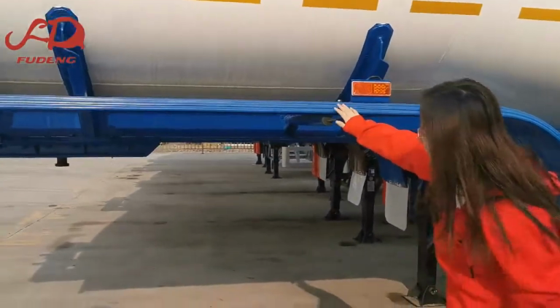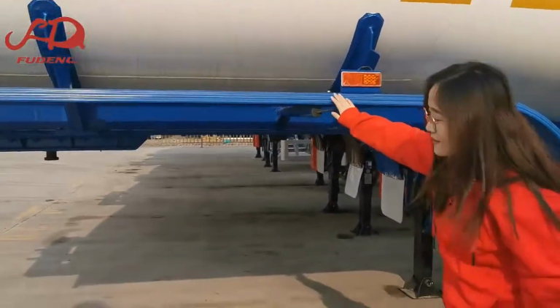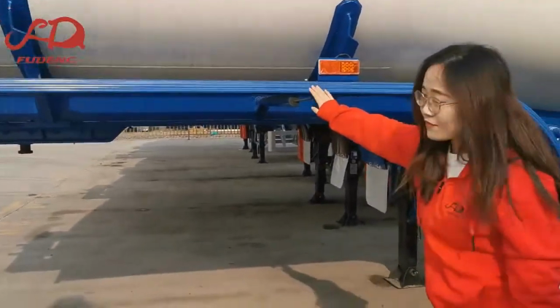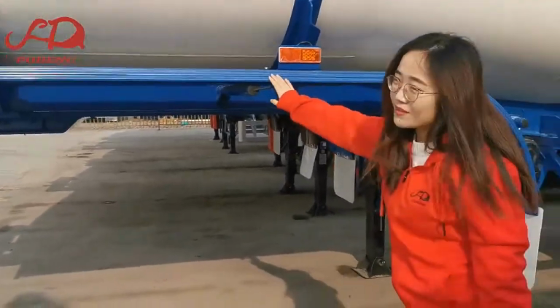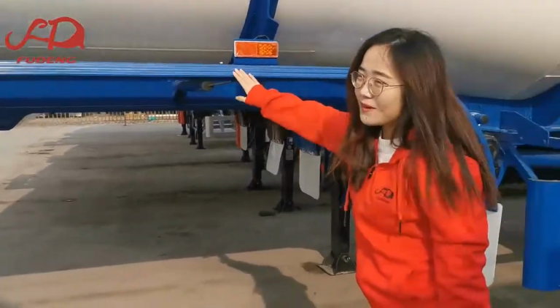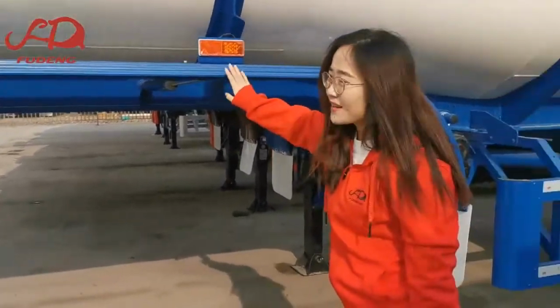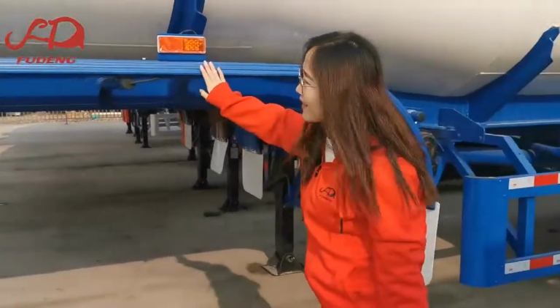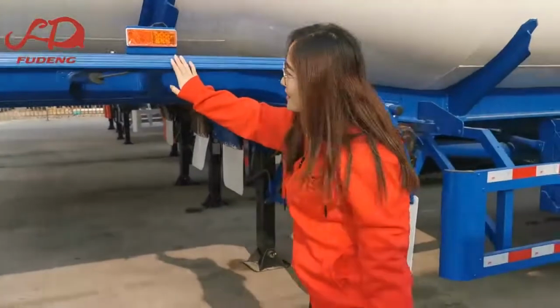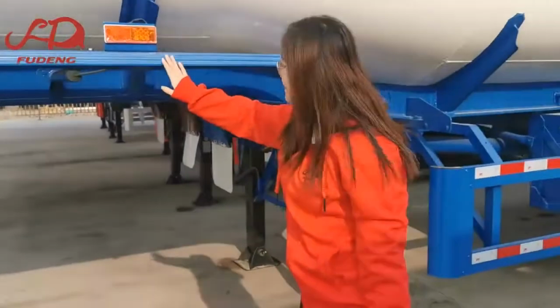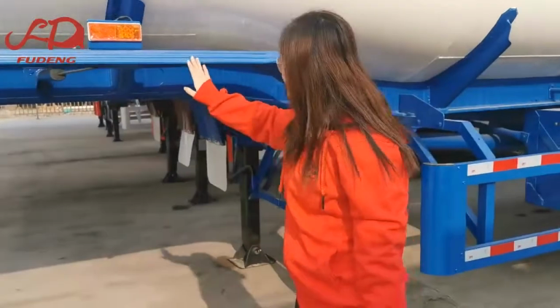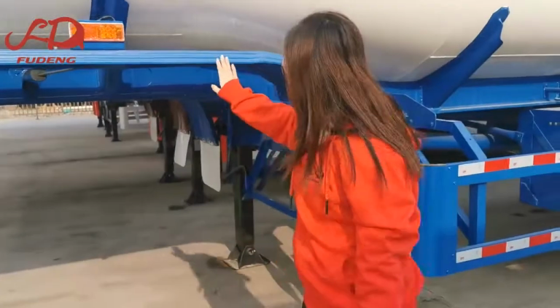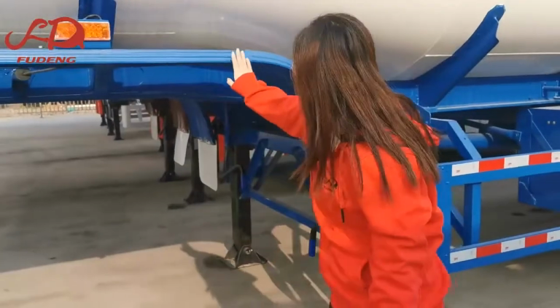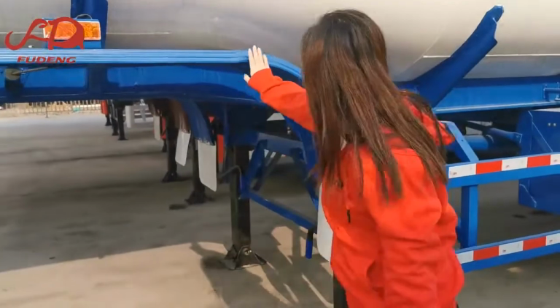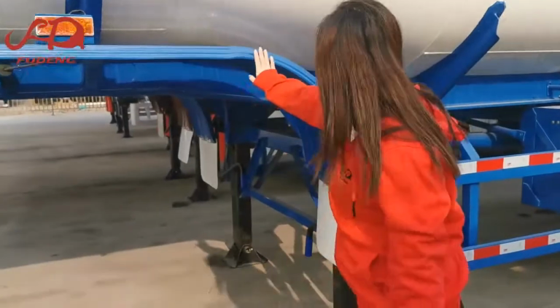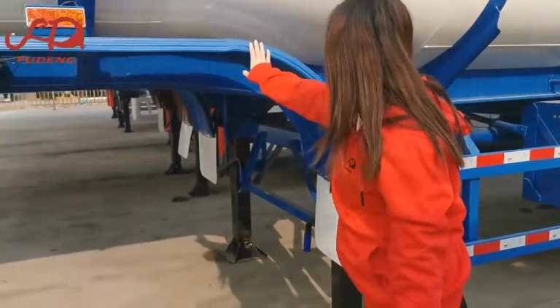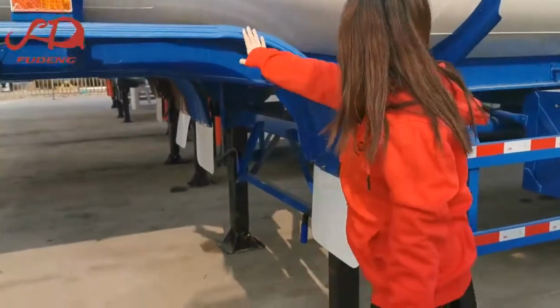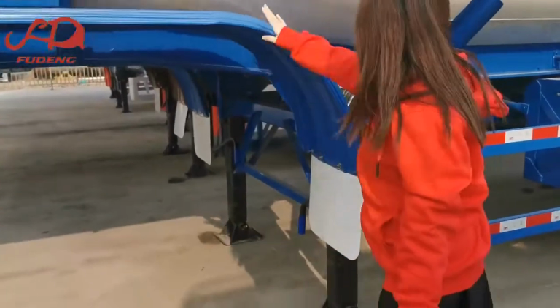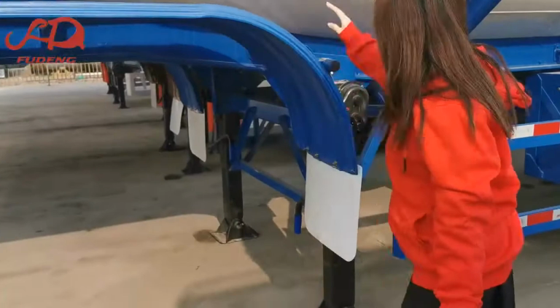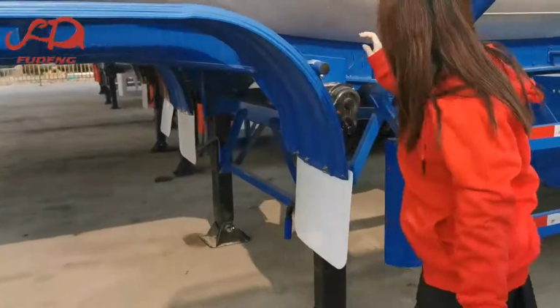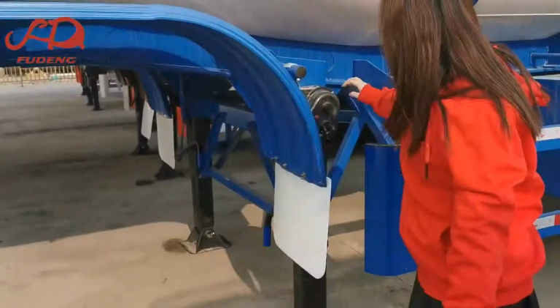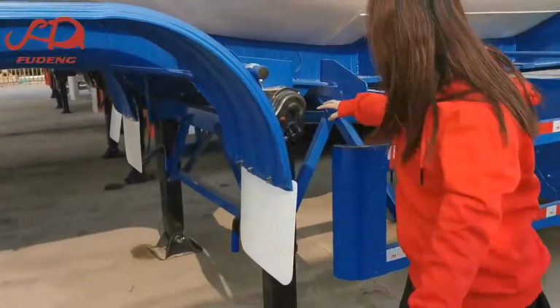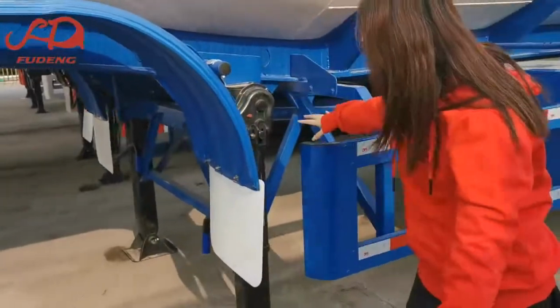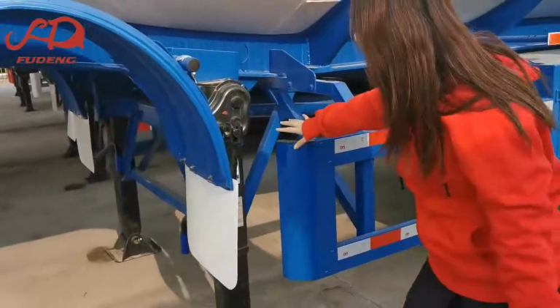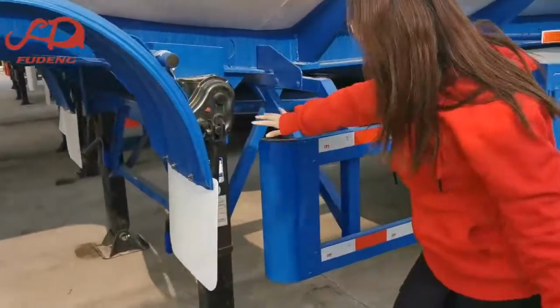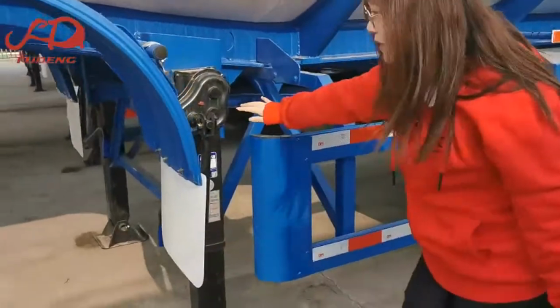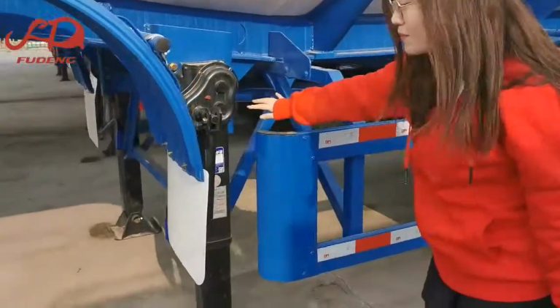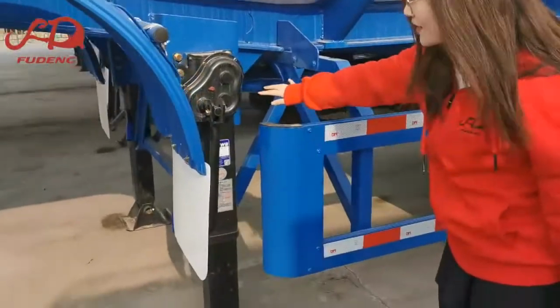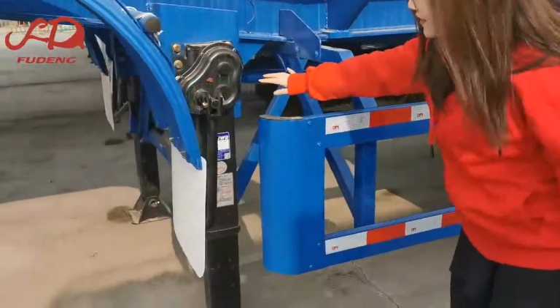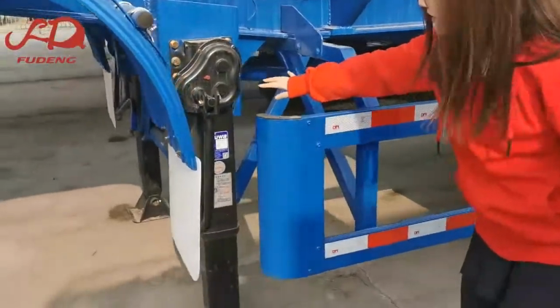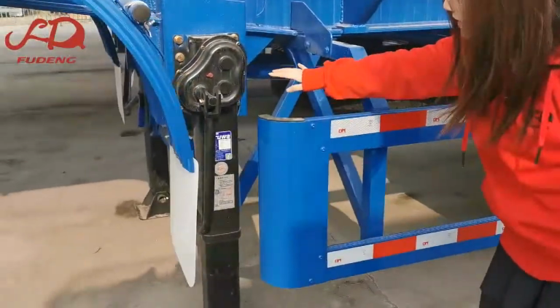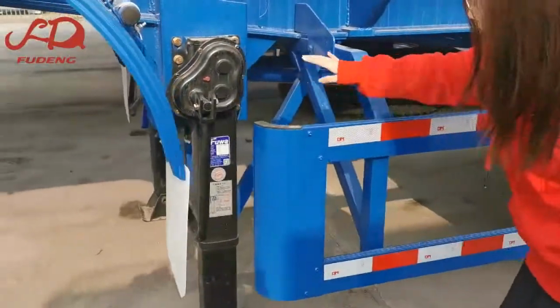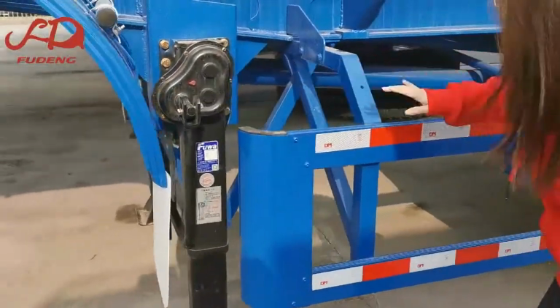This is the front mudguard. We use four brand landing gear.